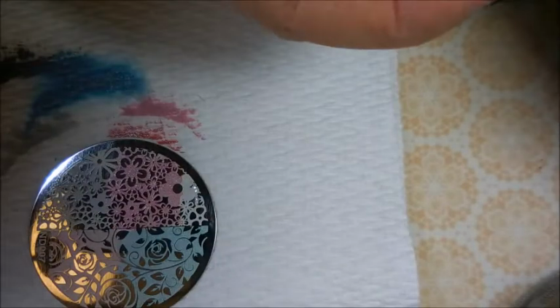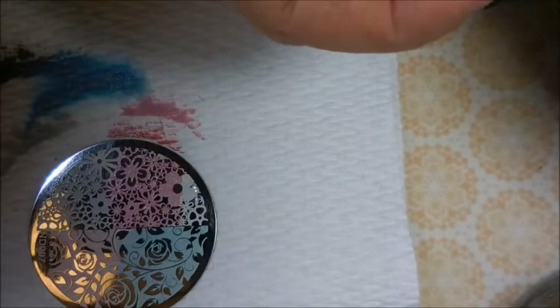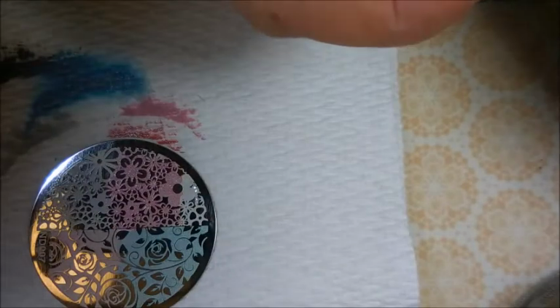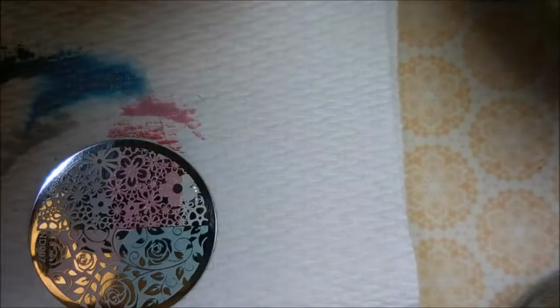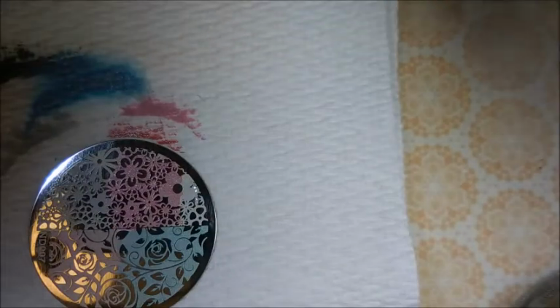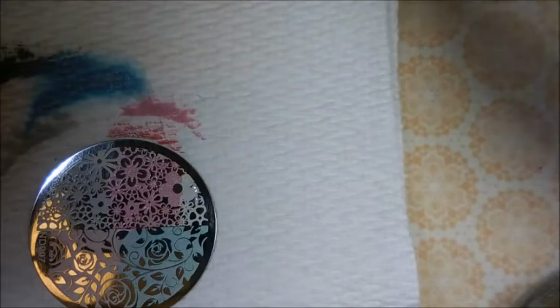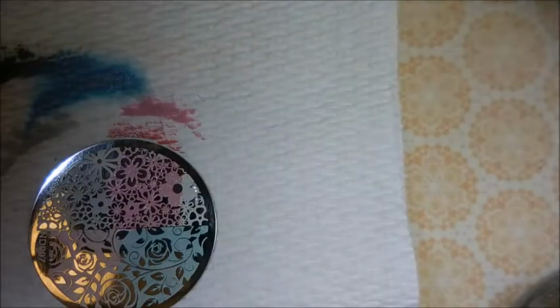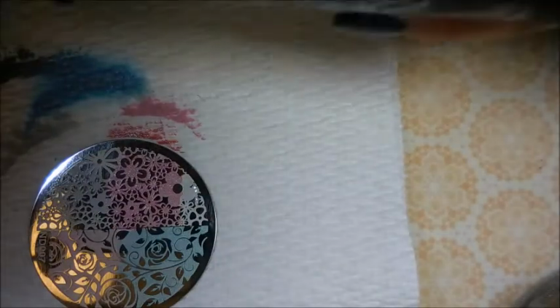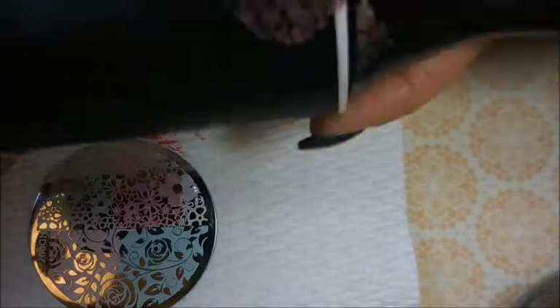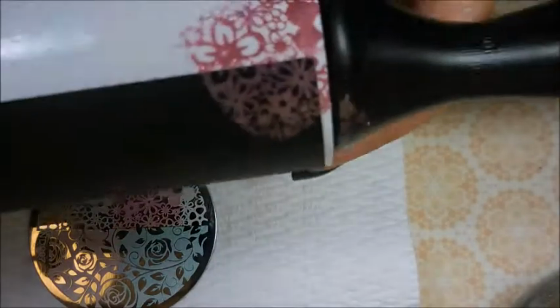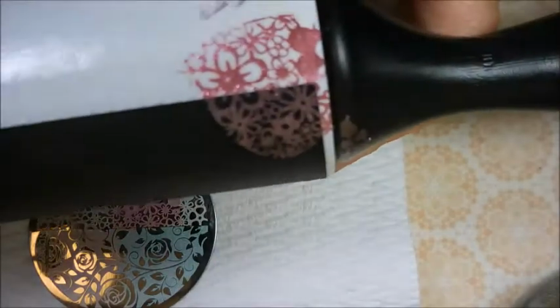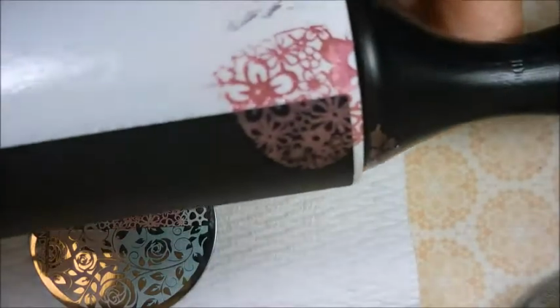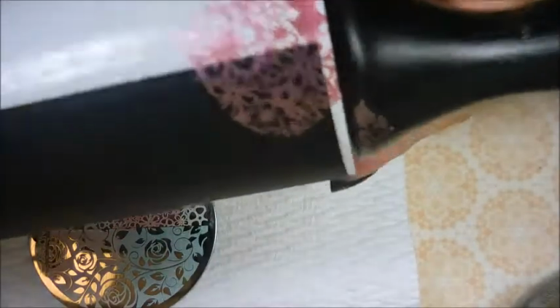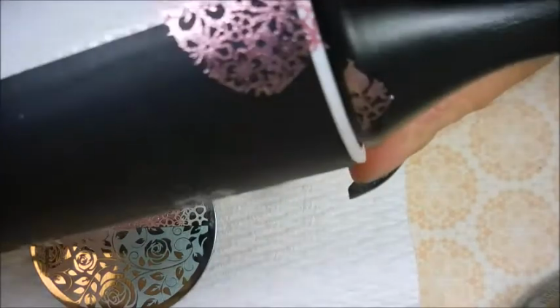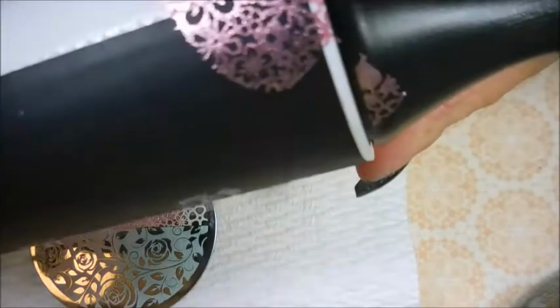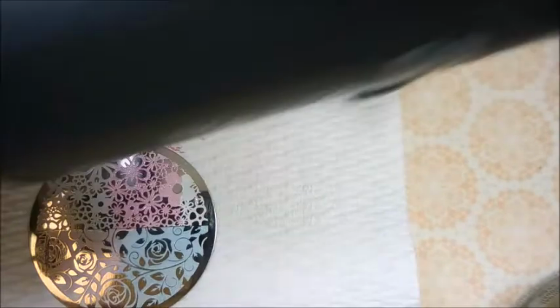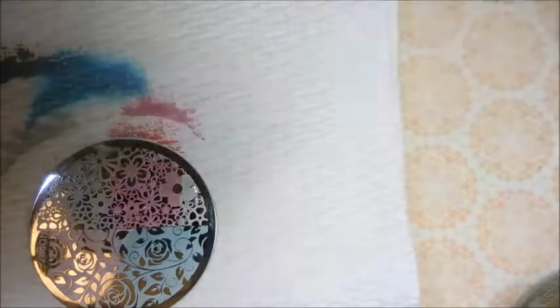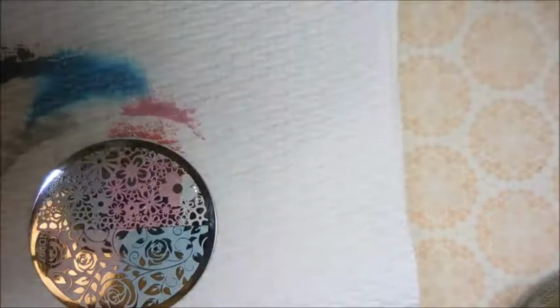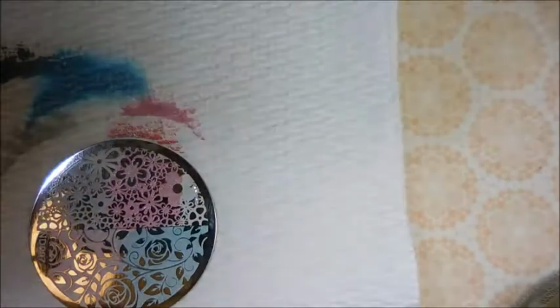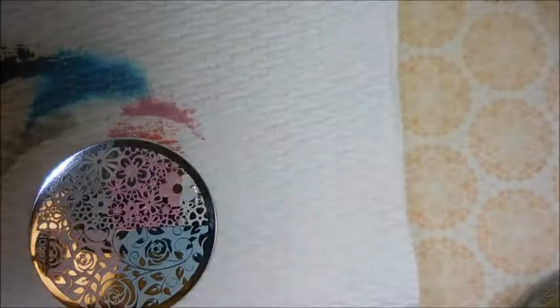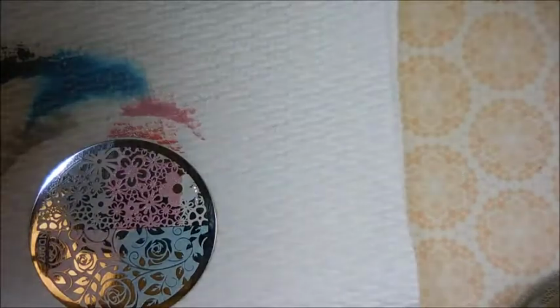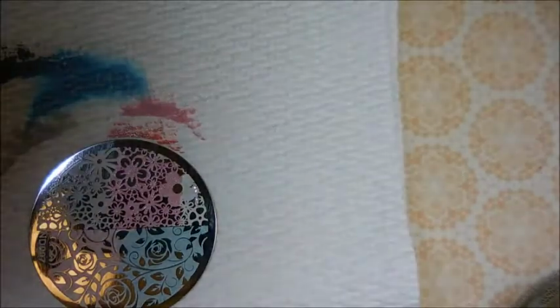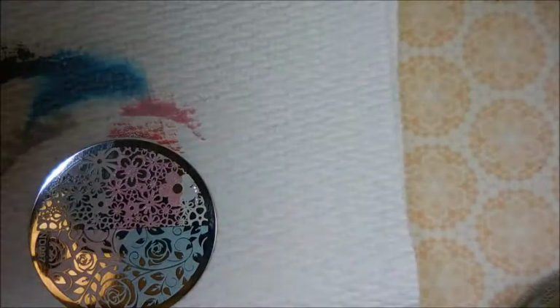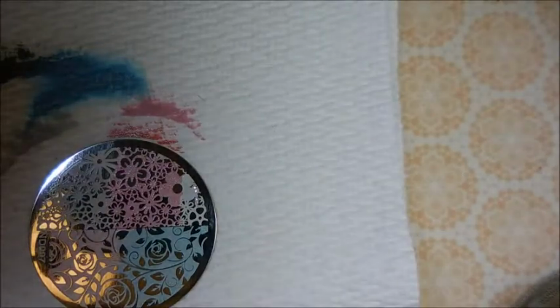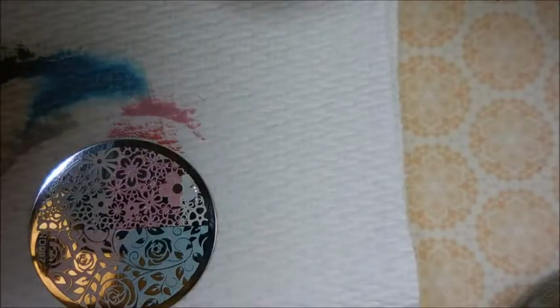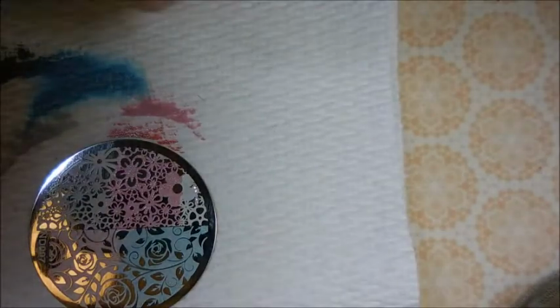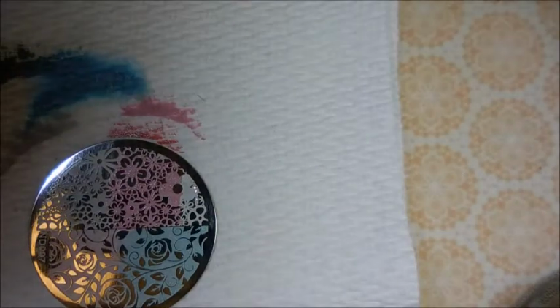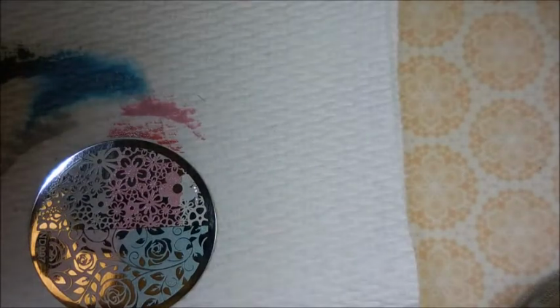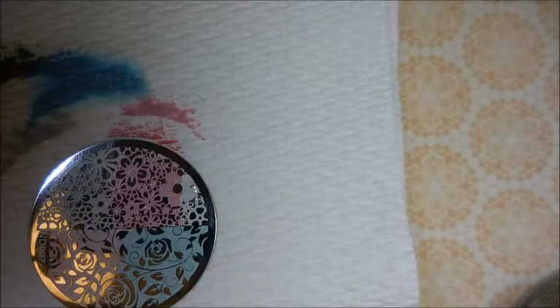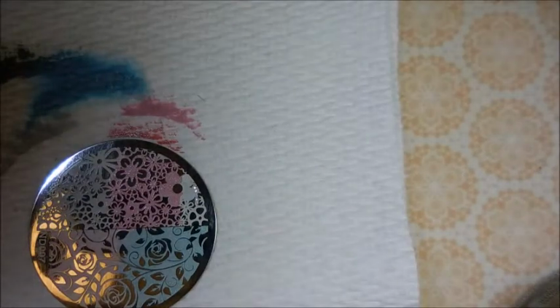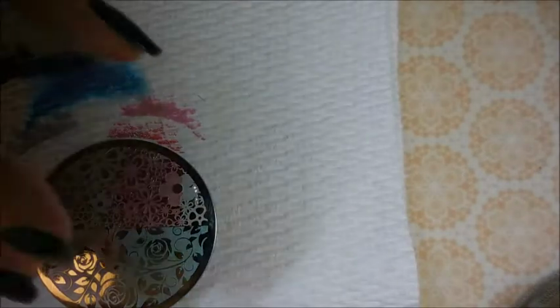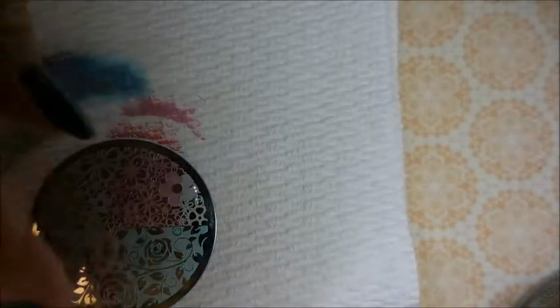I know it's quick, I'm kind of zipping on through. But gorgeous — I will show them off at the end.